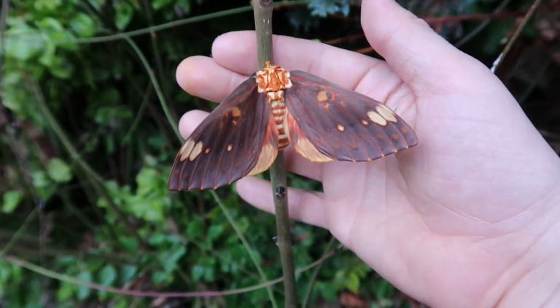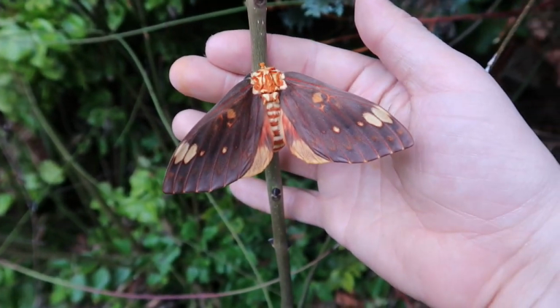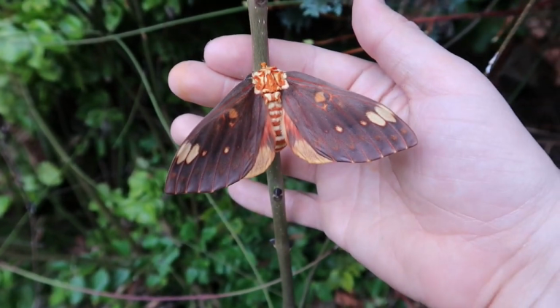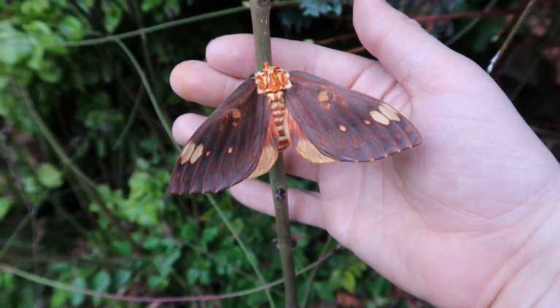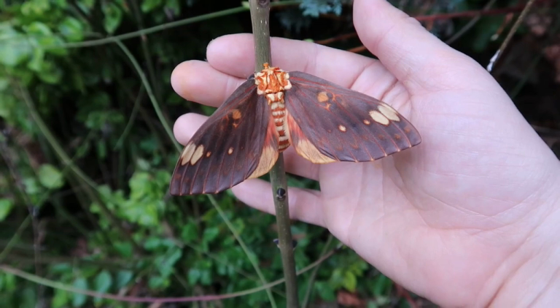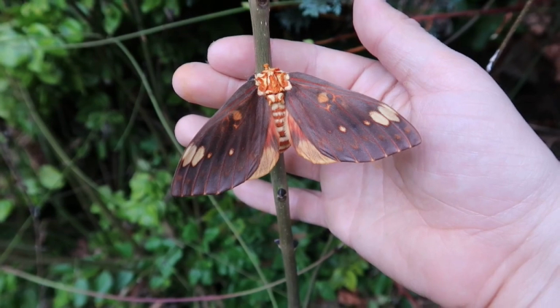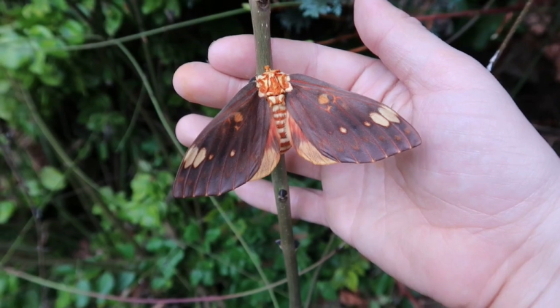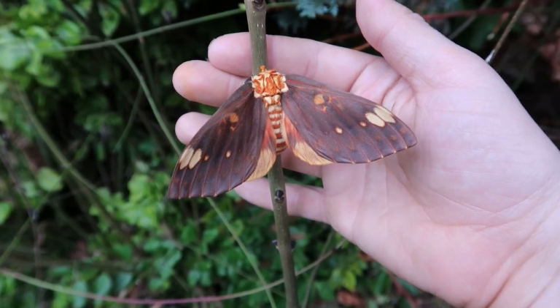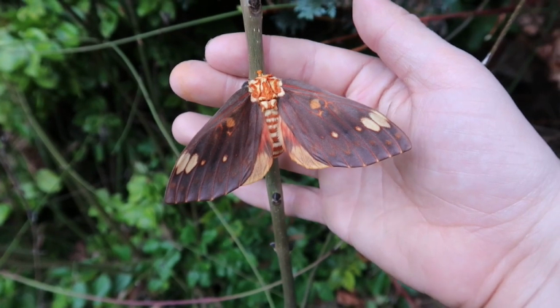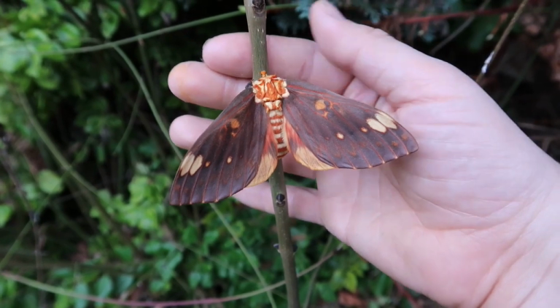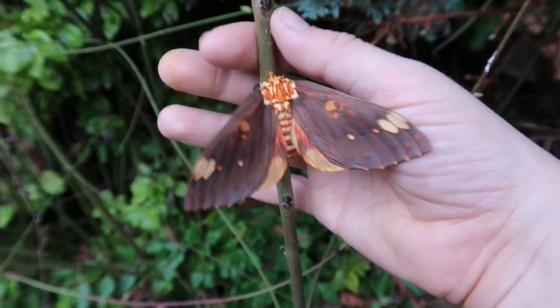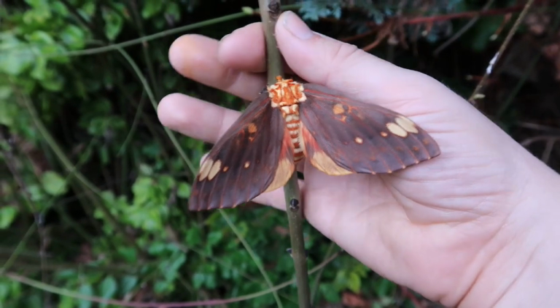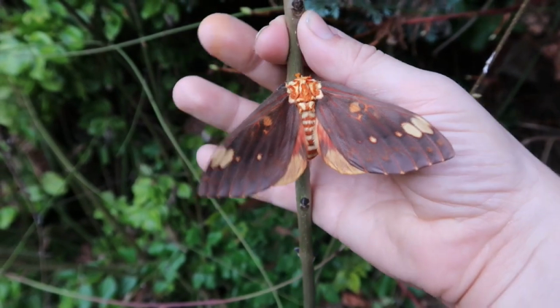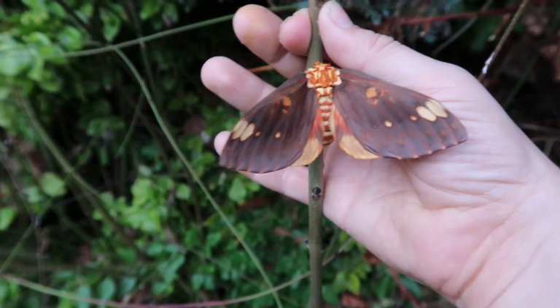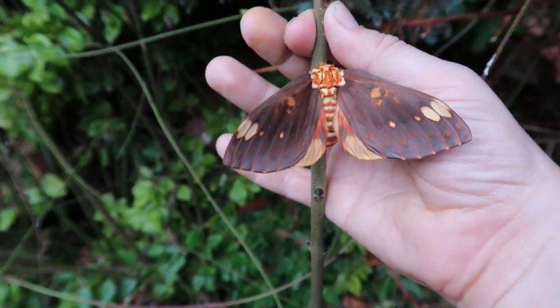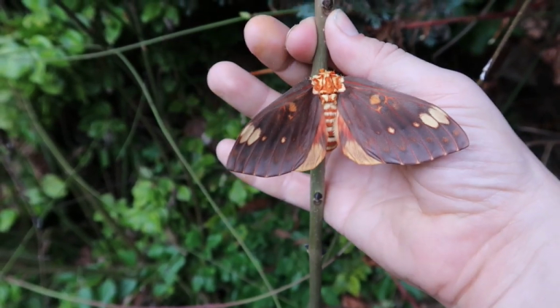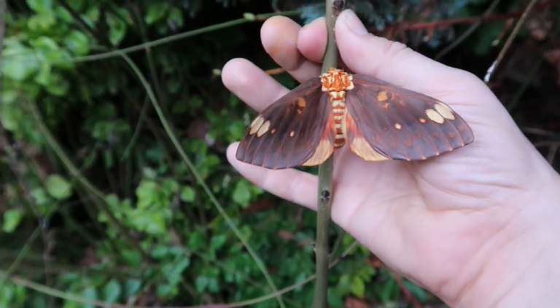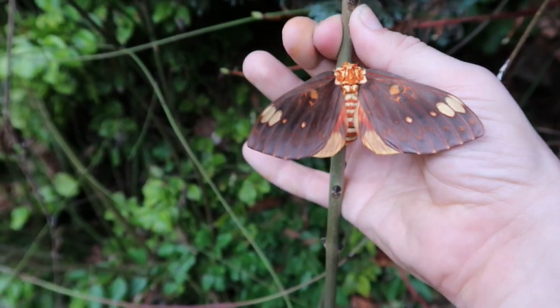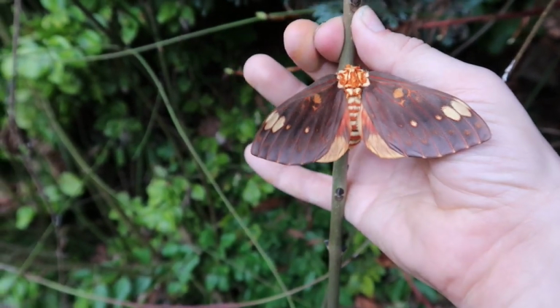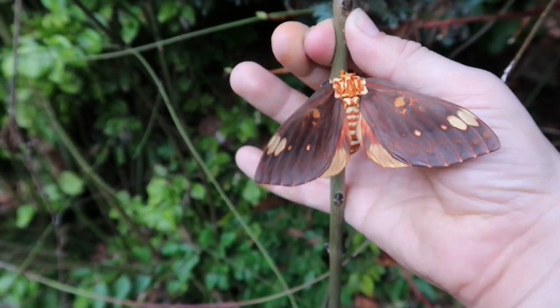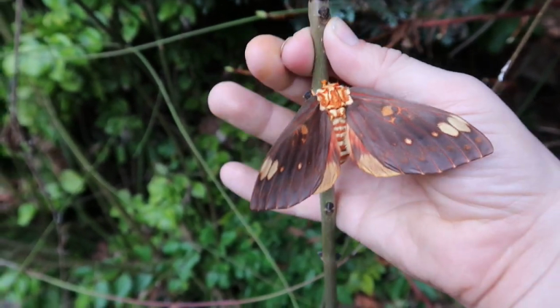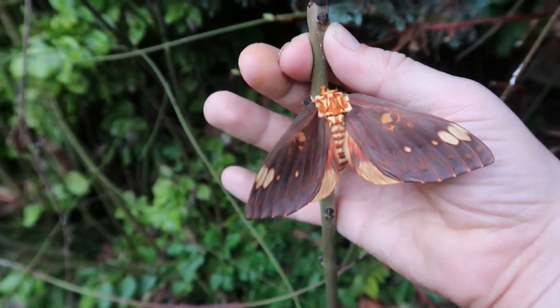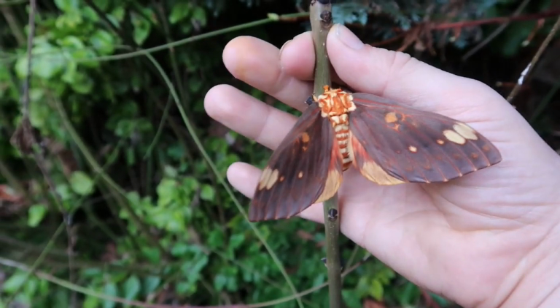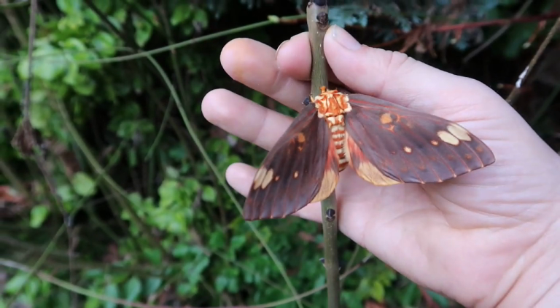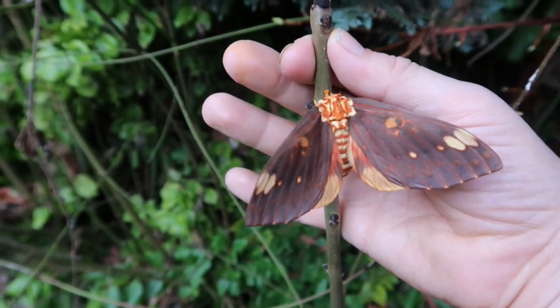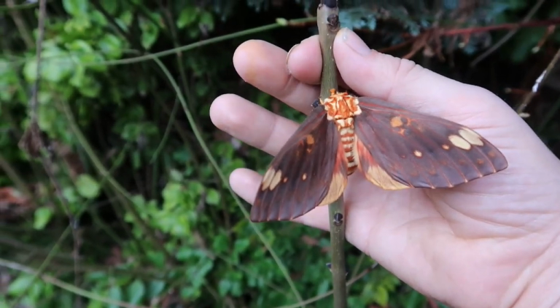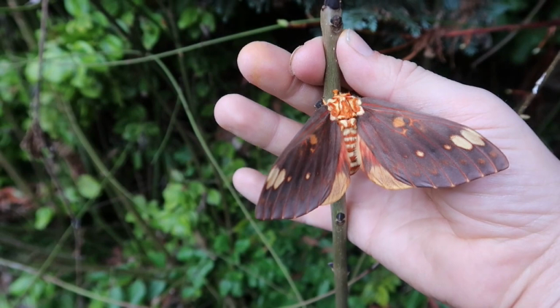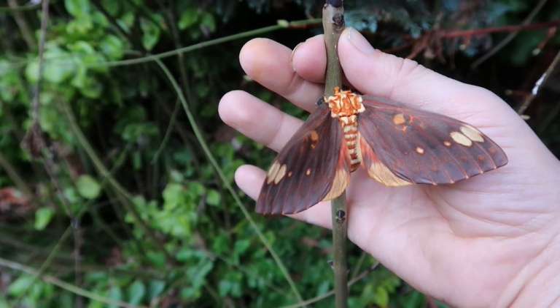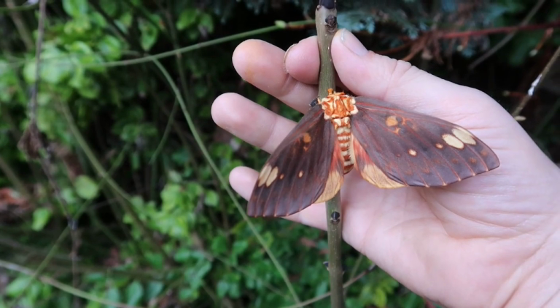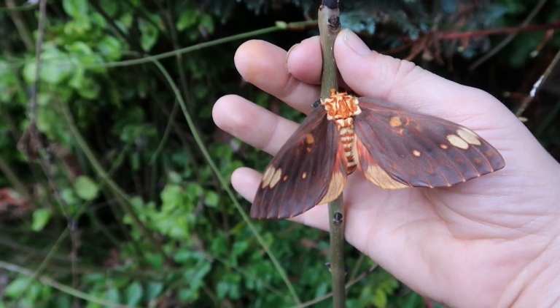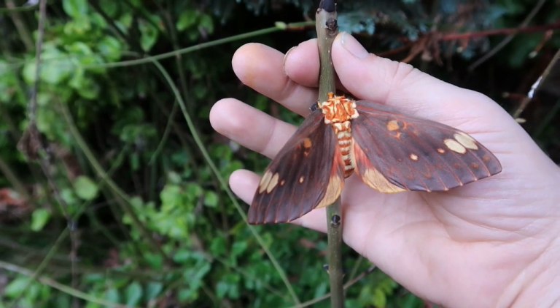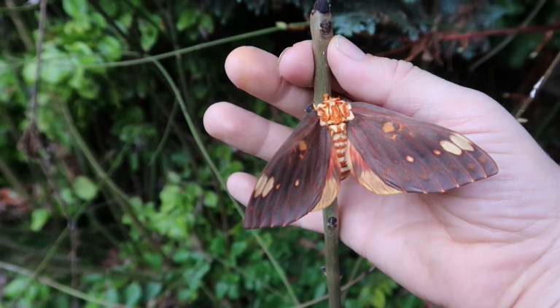This species is relatively easy to raise in captivity. In fact, all Scytheronia, in my opinion, so far have been very easy to breed.